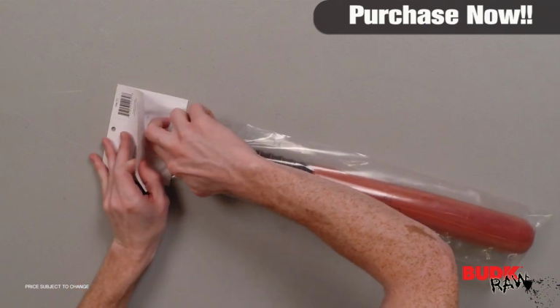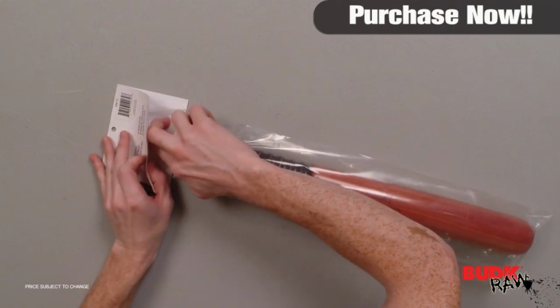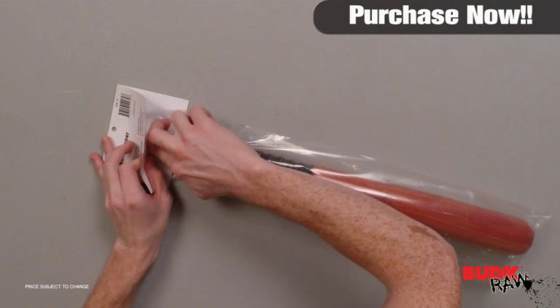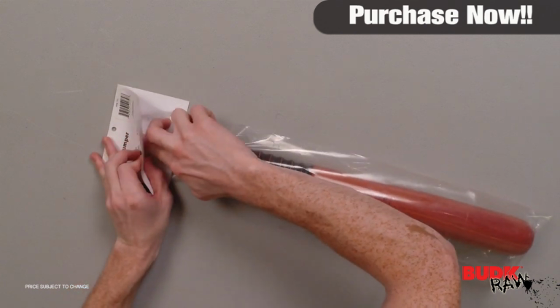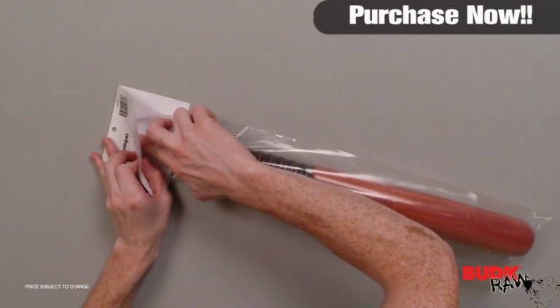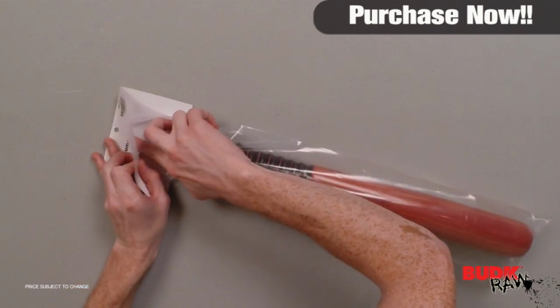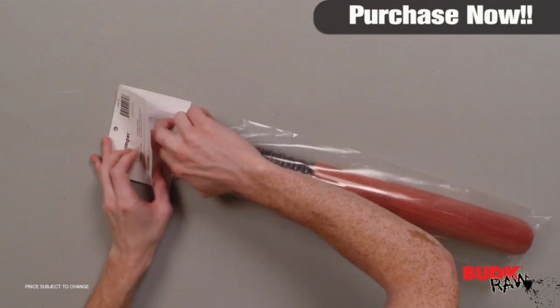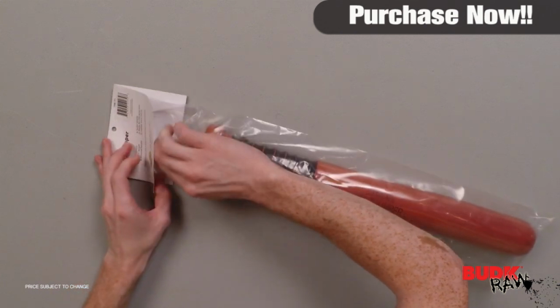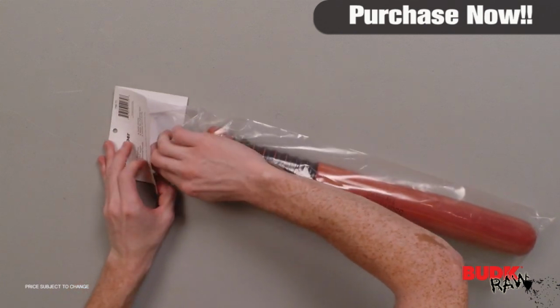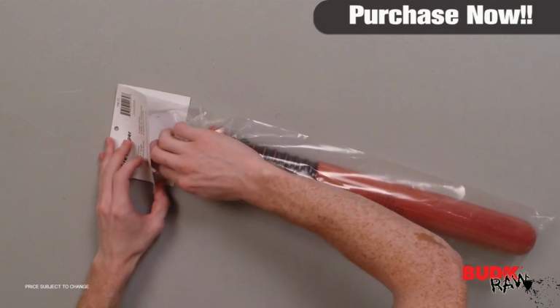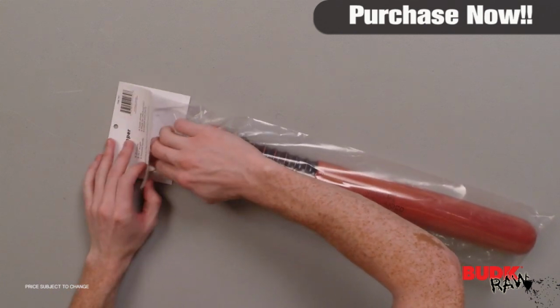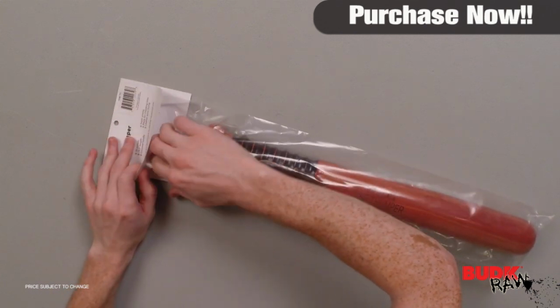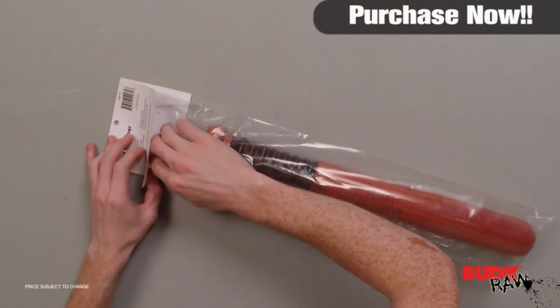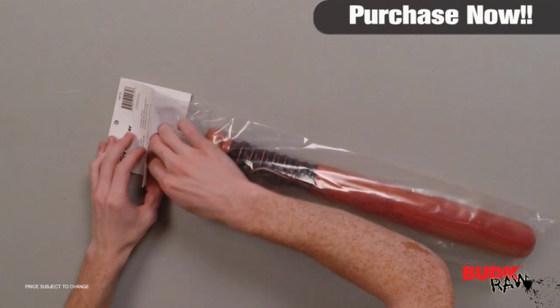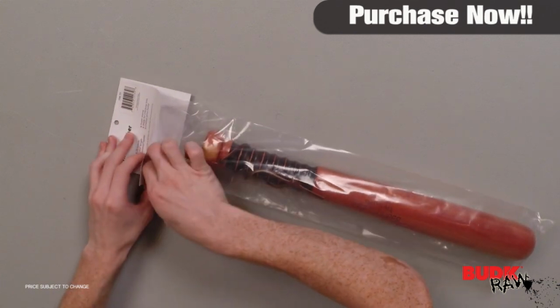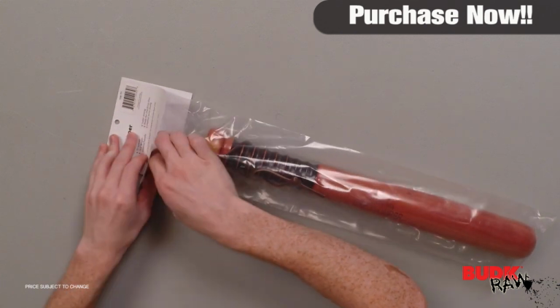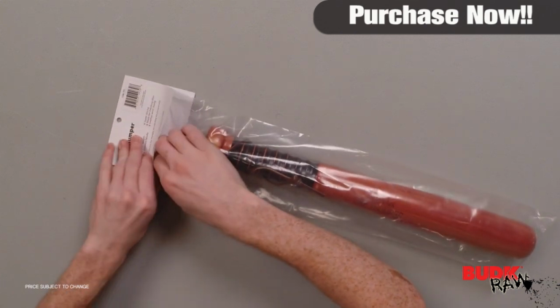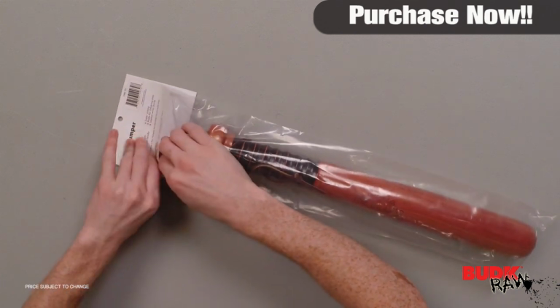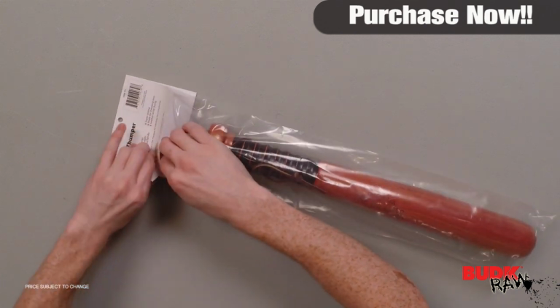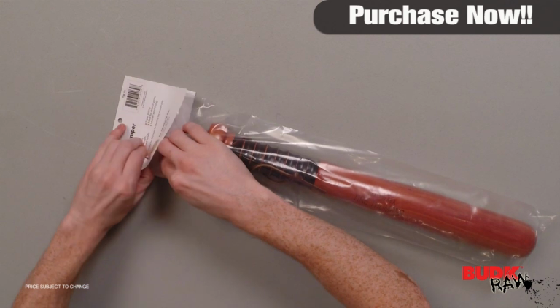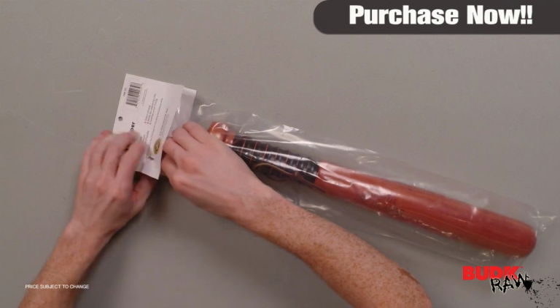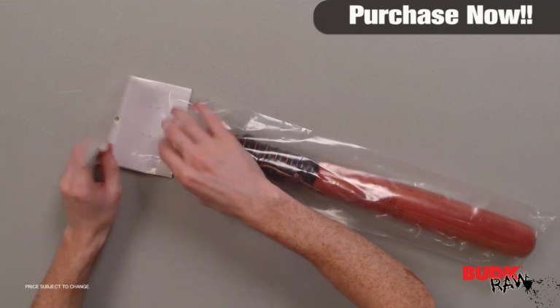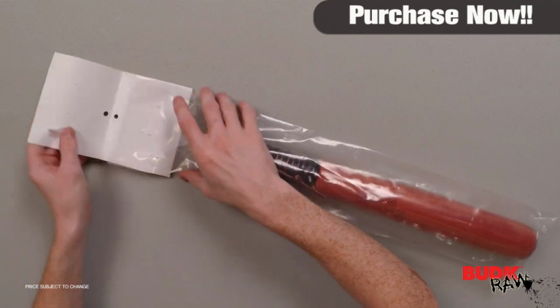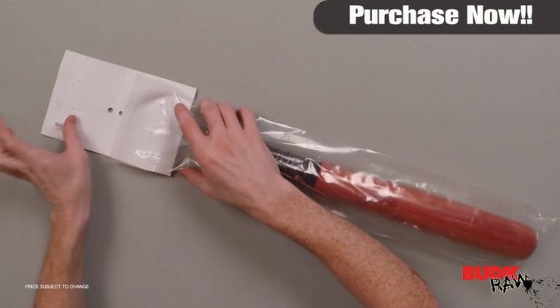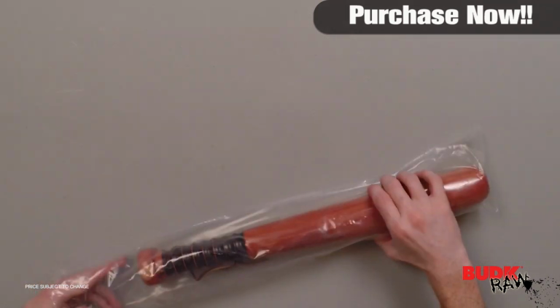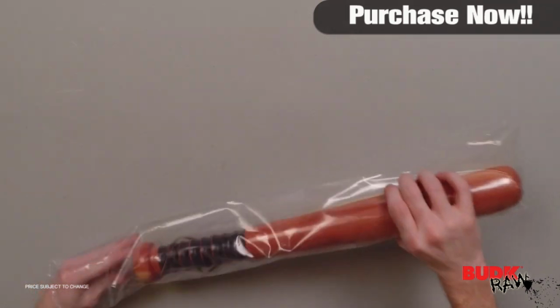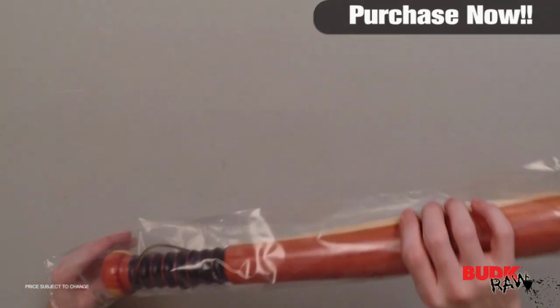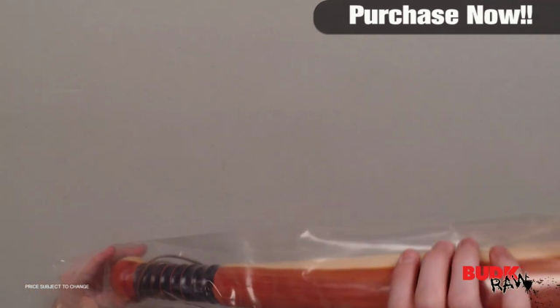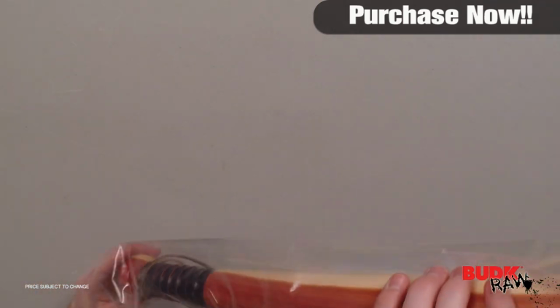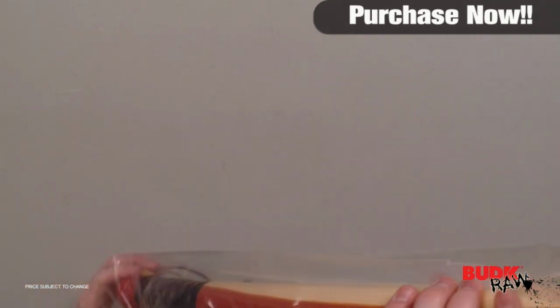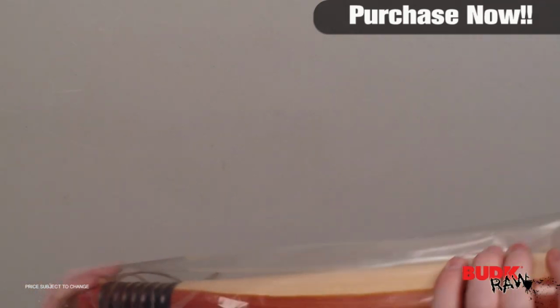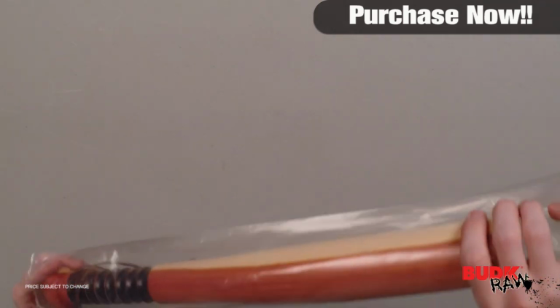Just a quick note: this item cannot ship to Massachusetts, California, New York, New Jersey, or Pennsylvania.